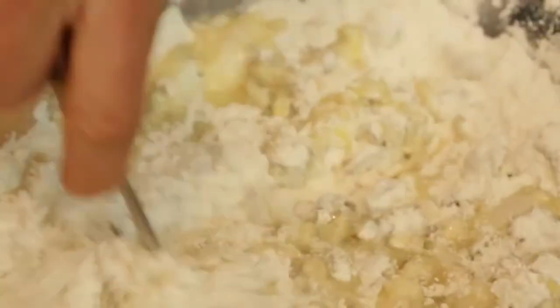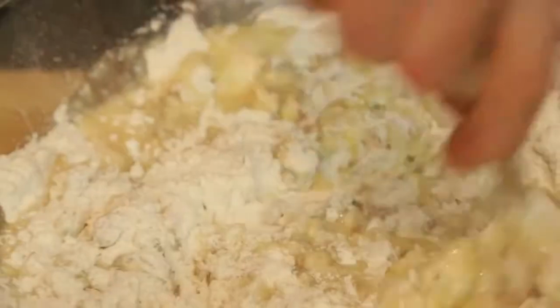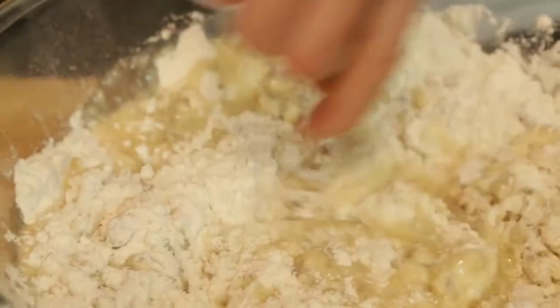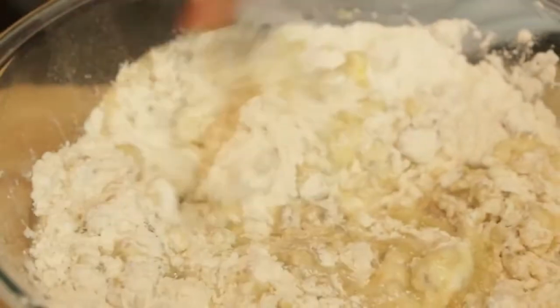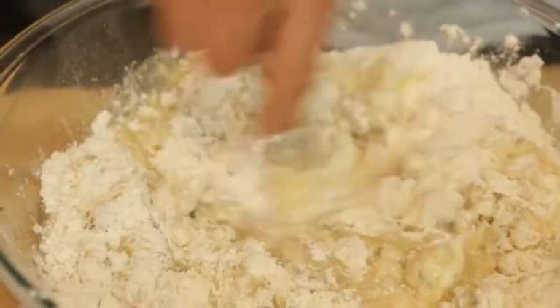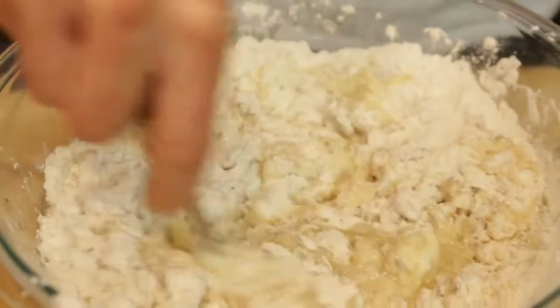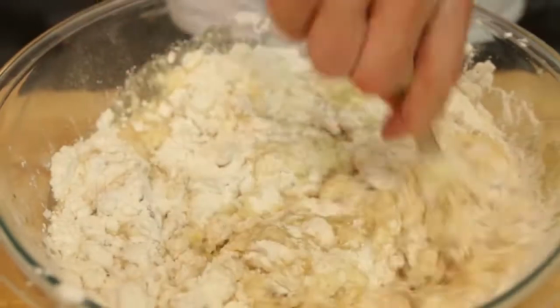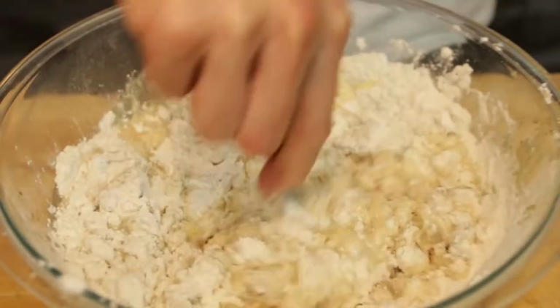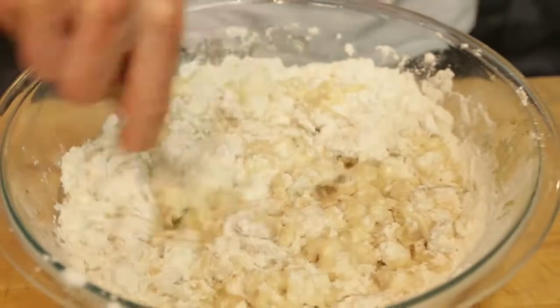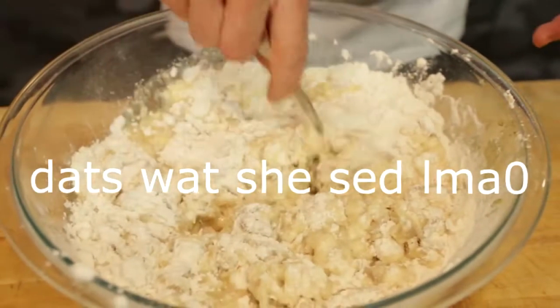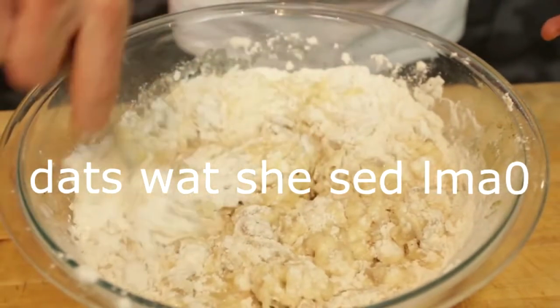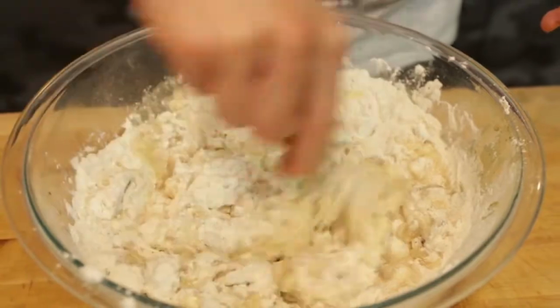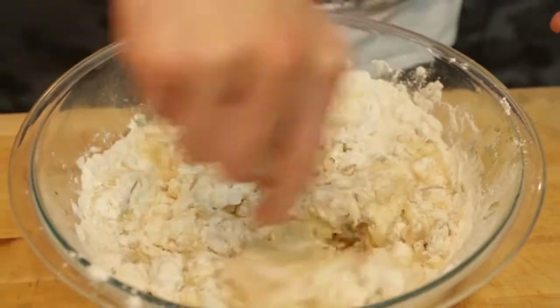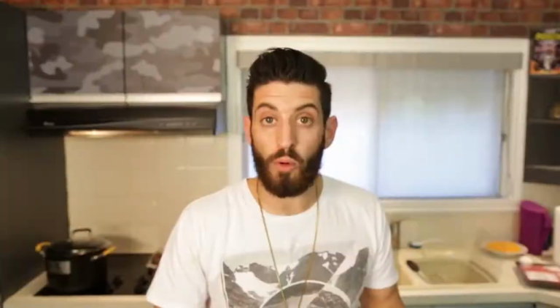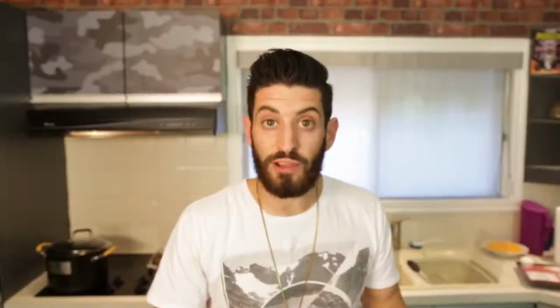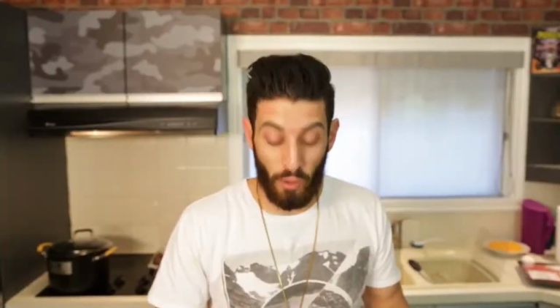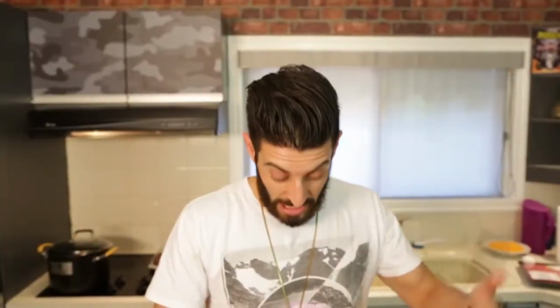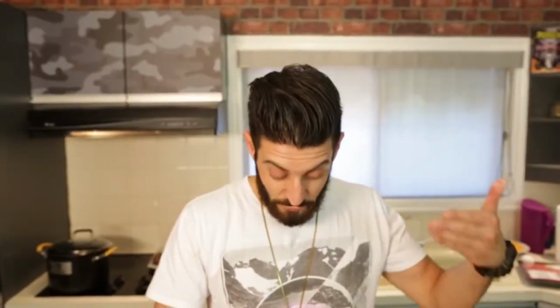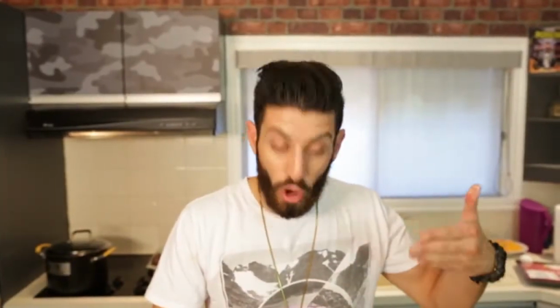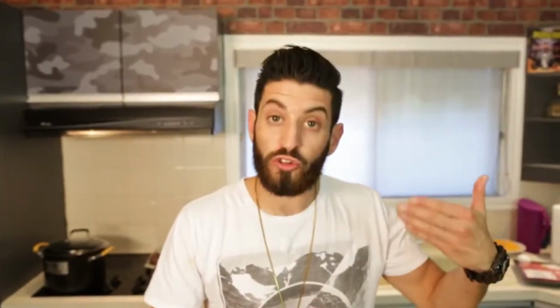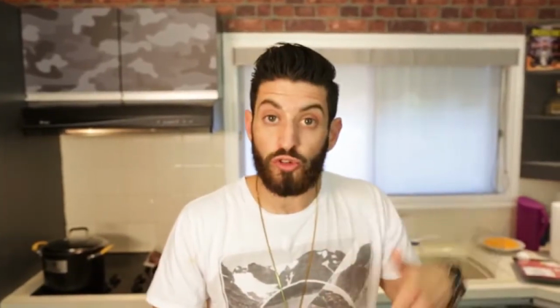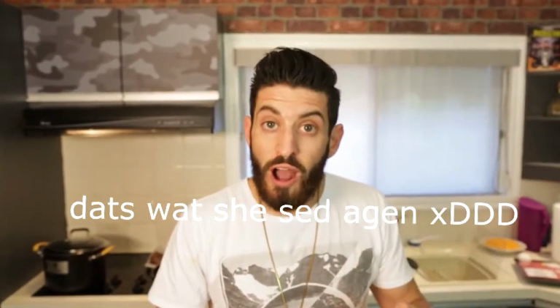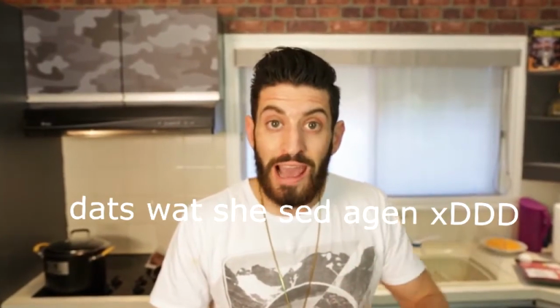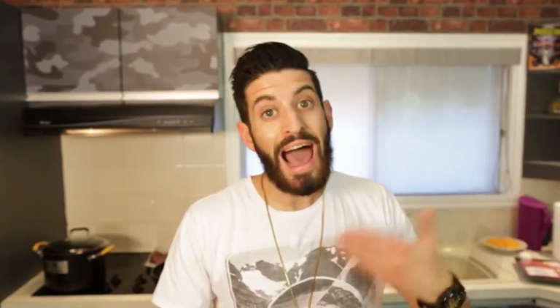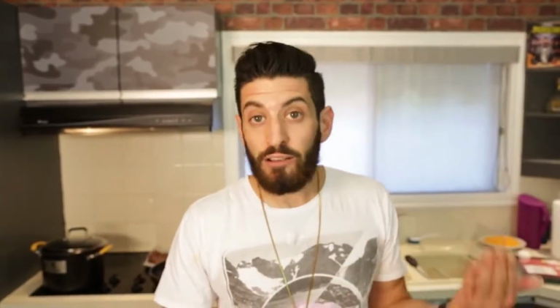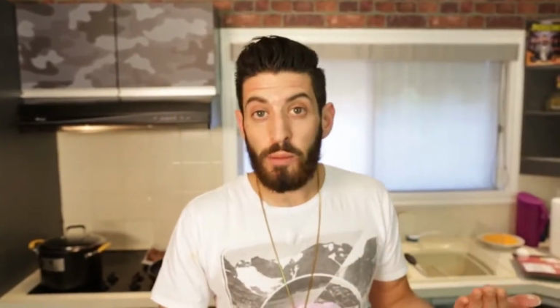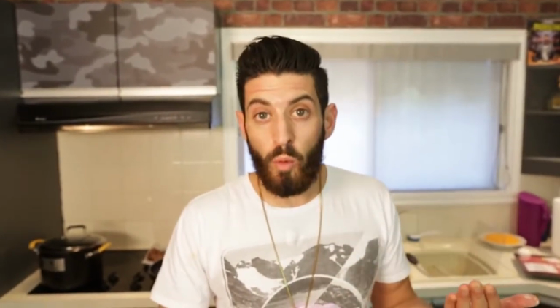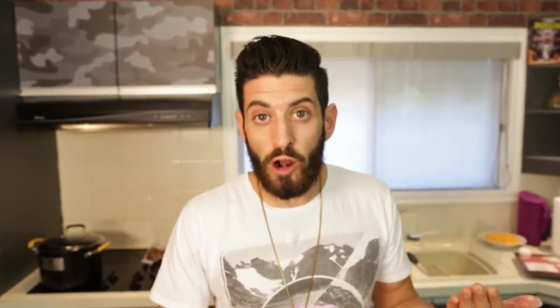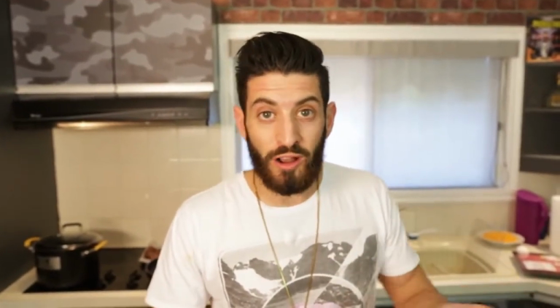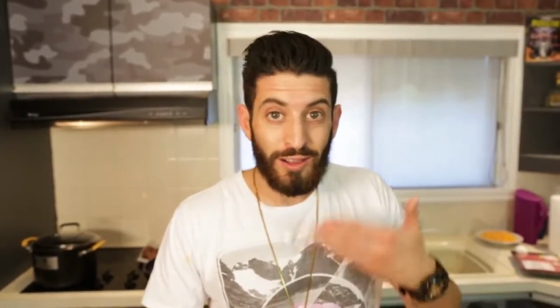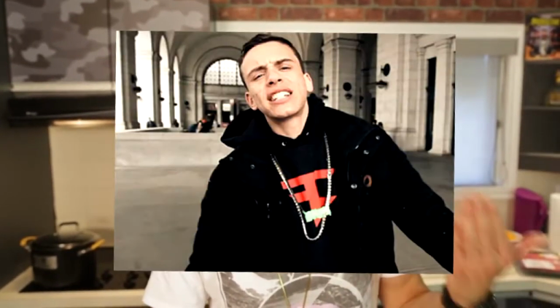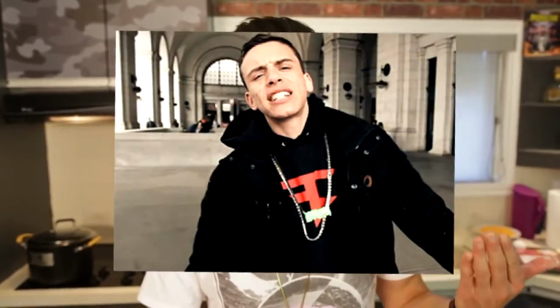Proceed to mix. If your dough is too wet, add a little bit more flour. If your dough is too dry, add a little bit more water. Logic.